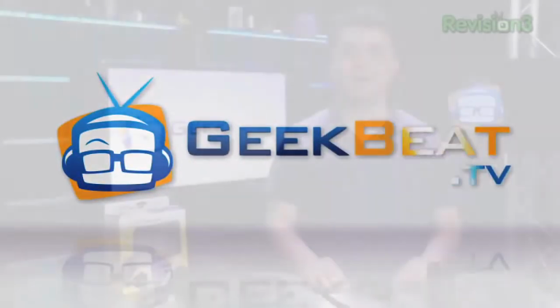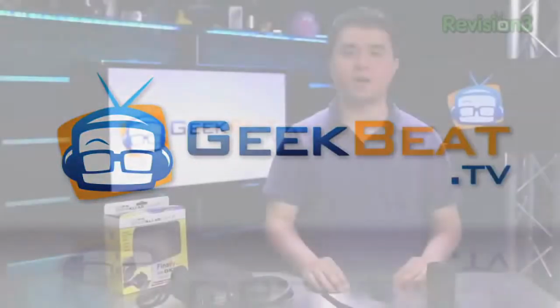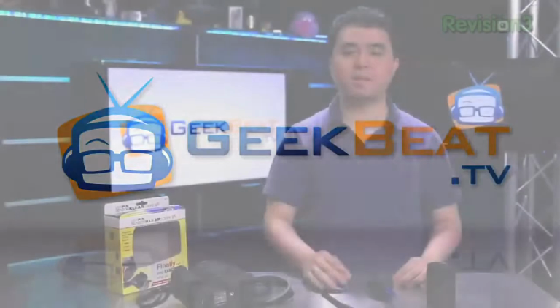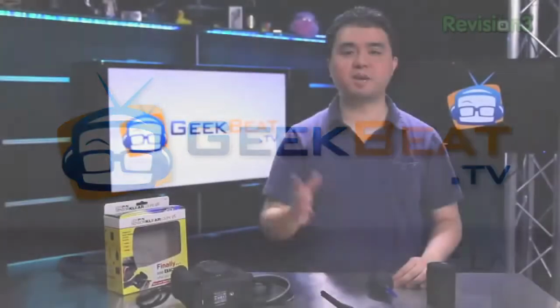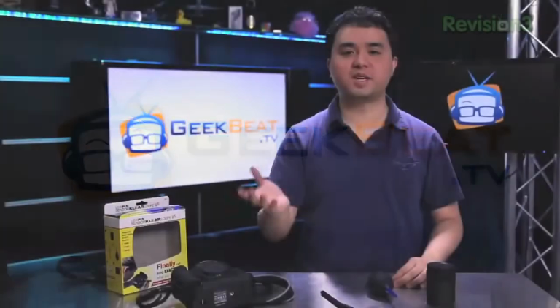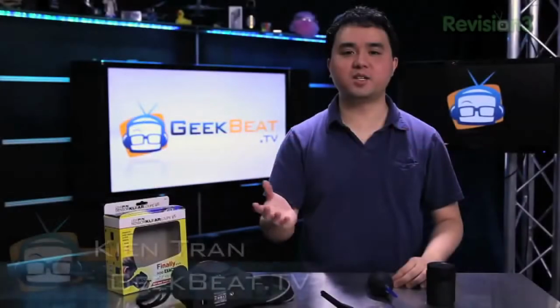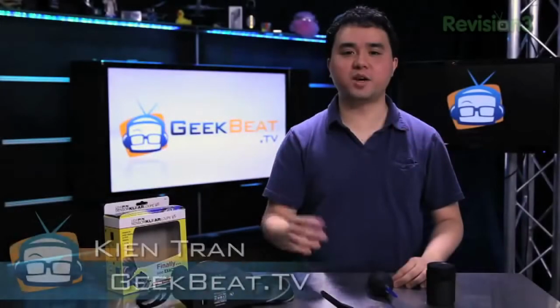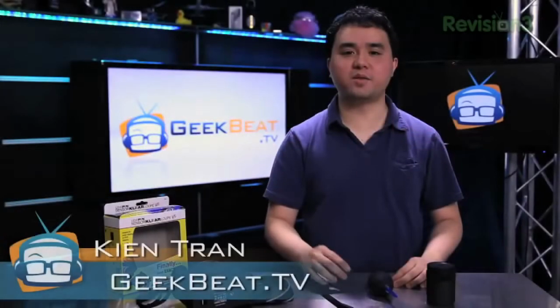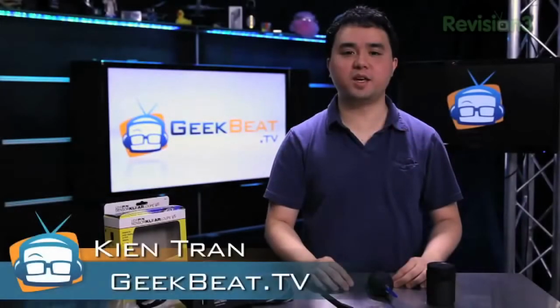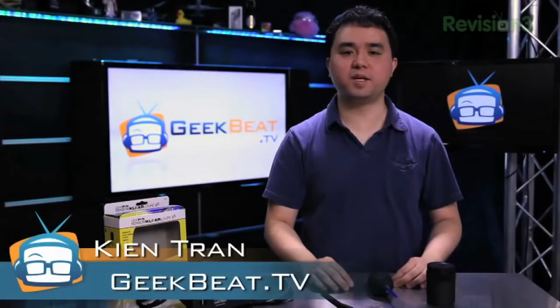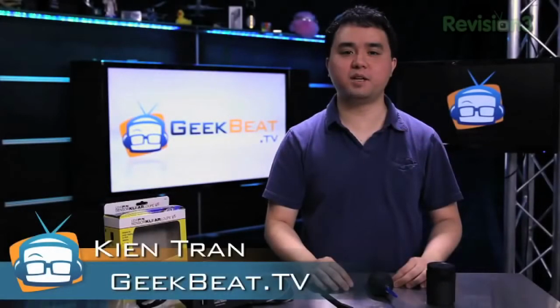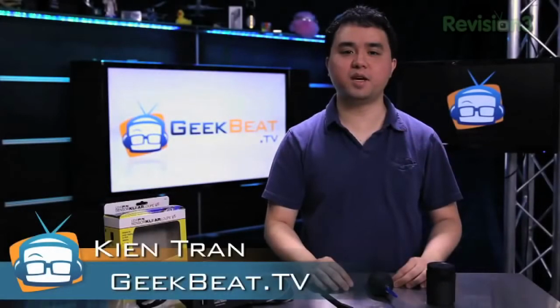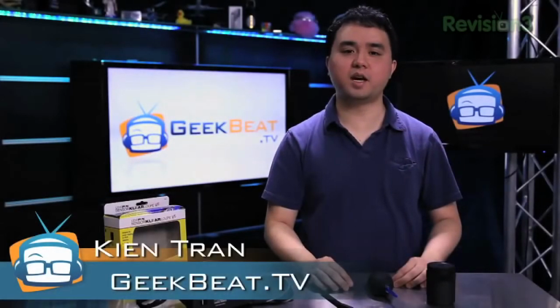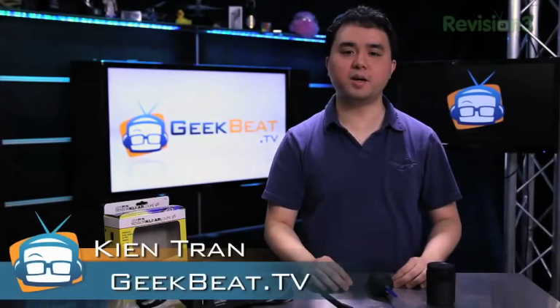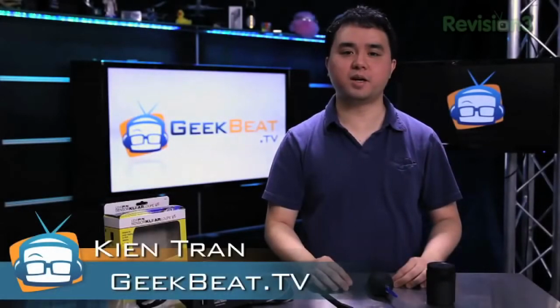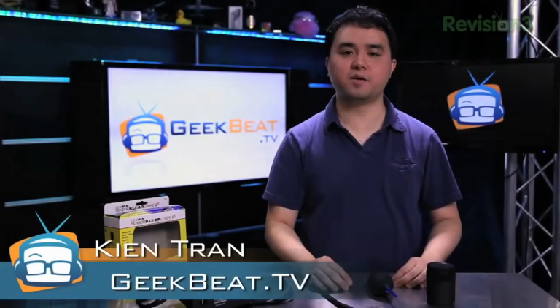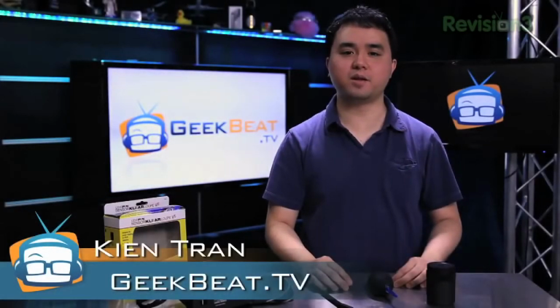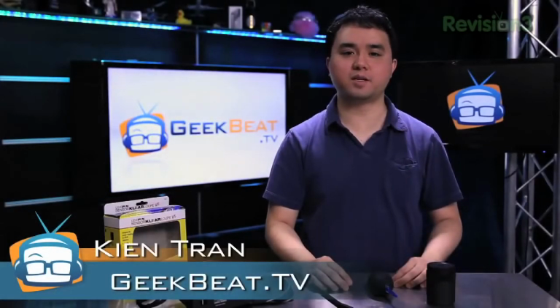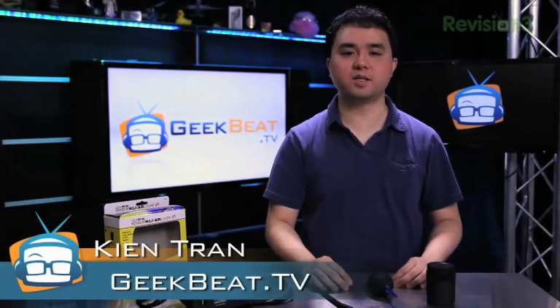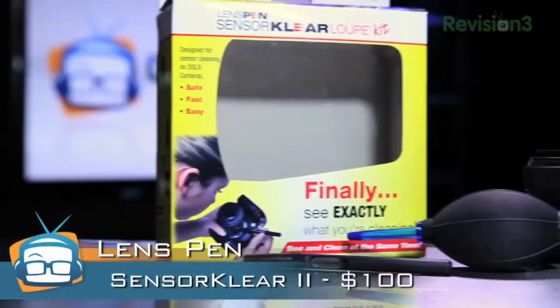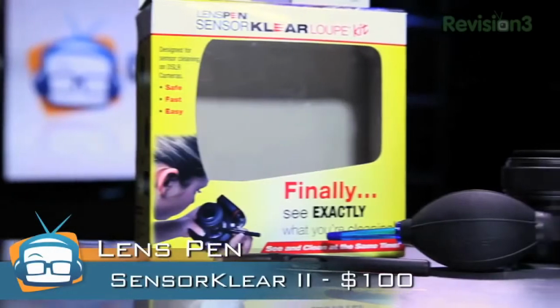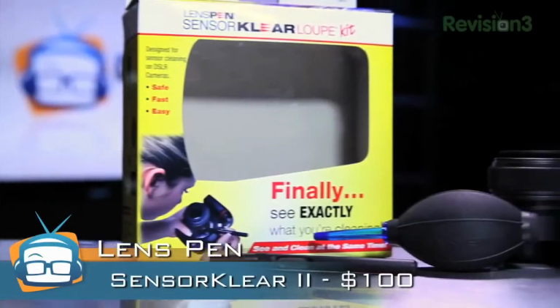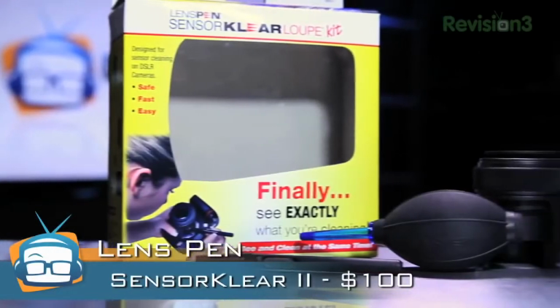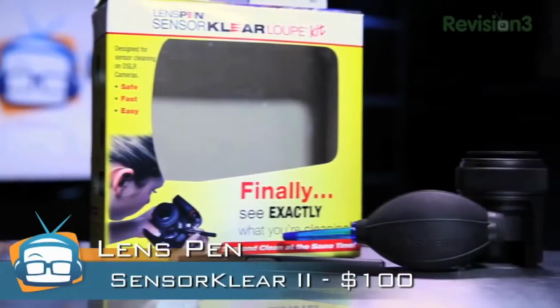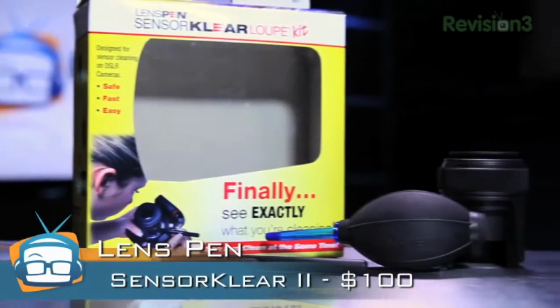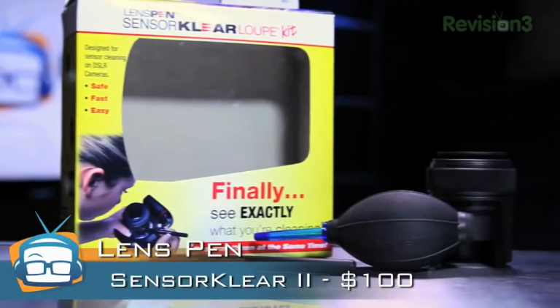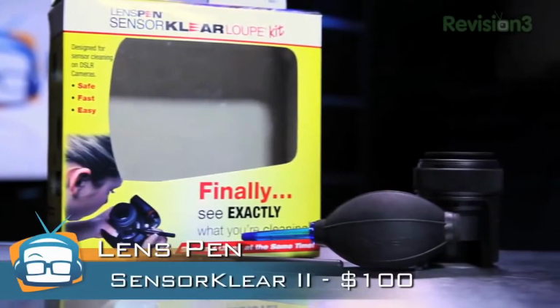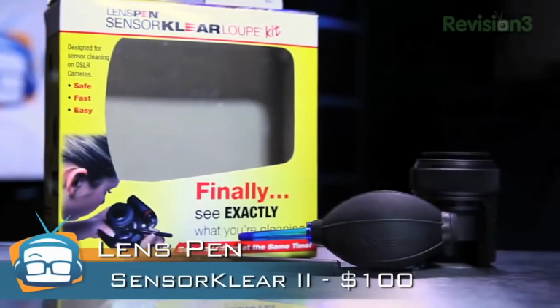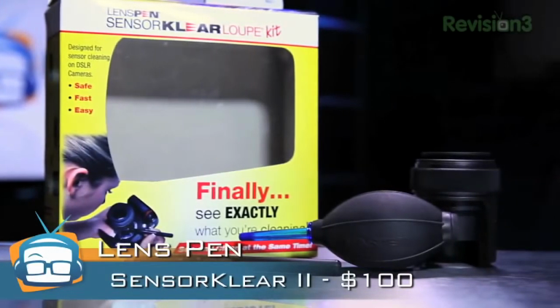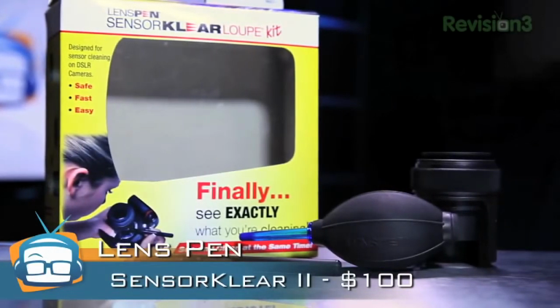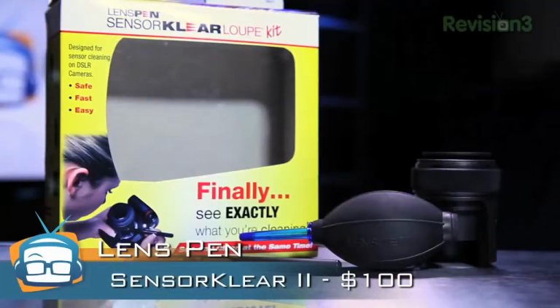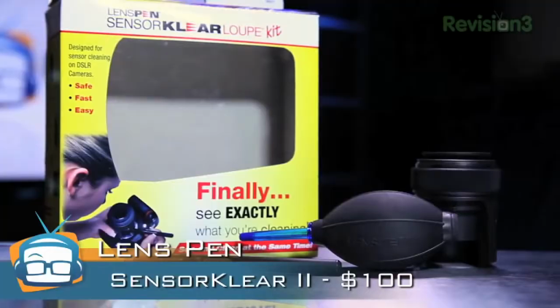Hi, my name is Ken Tran with GeekBeat TV, and I'm here to cover the Sensor Clear Loop Kit from our friends at LensPen.